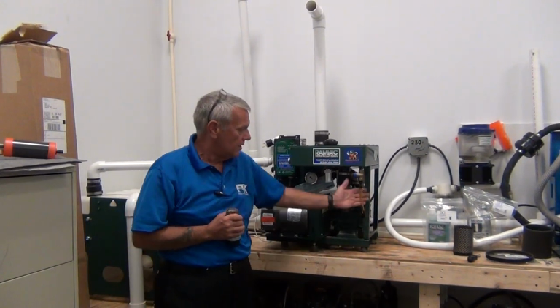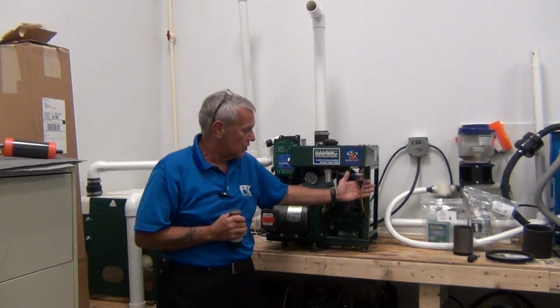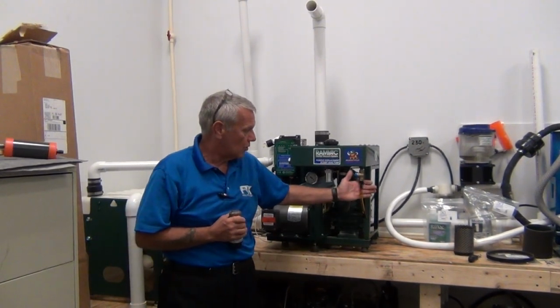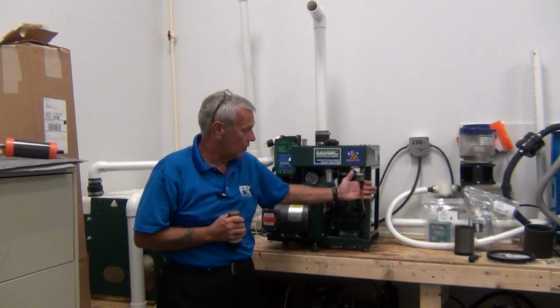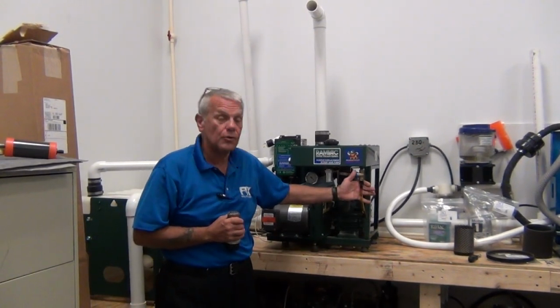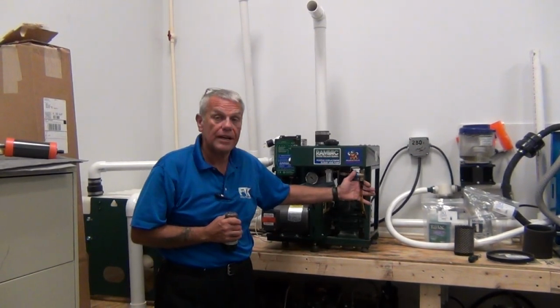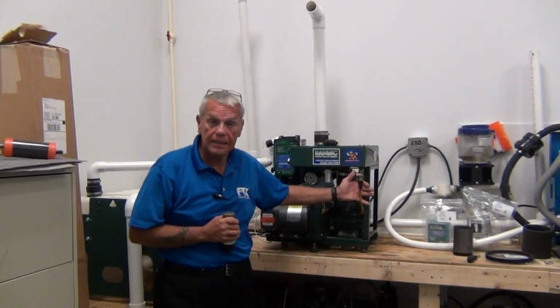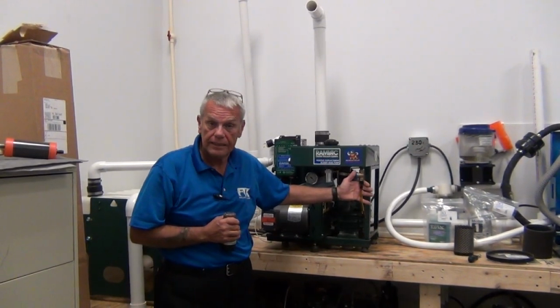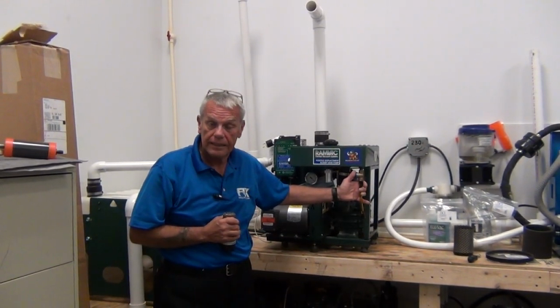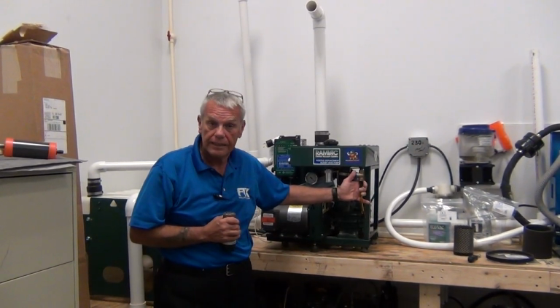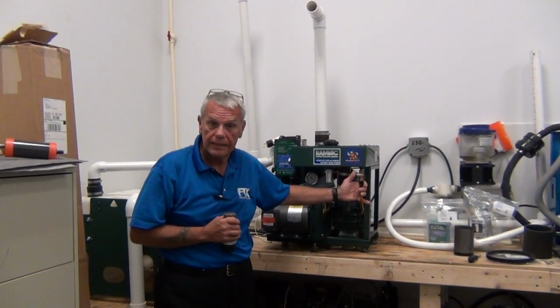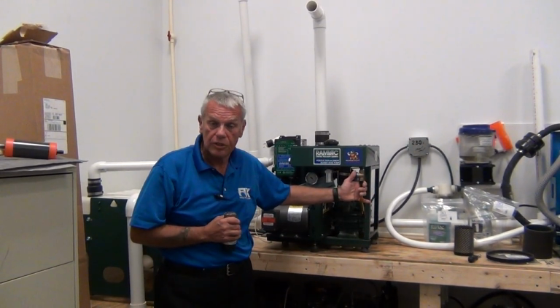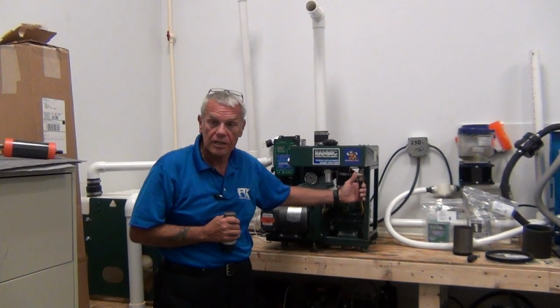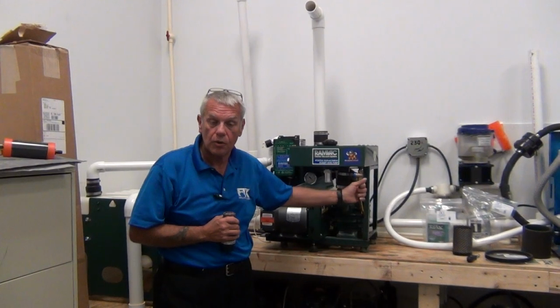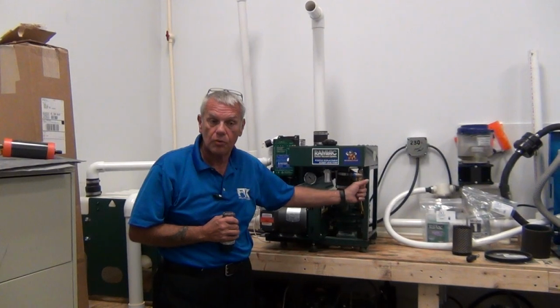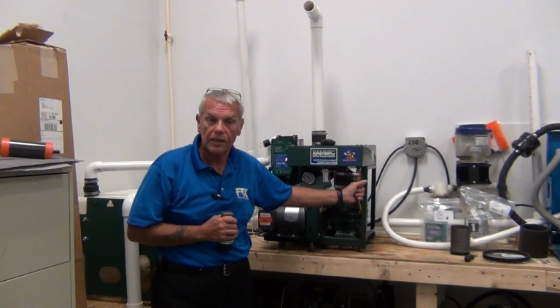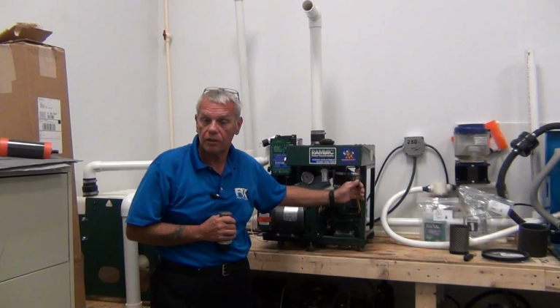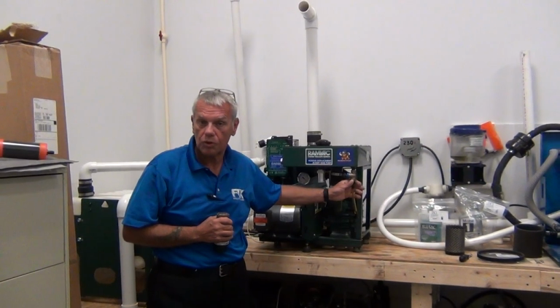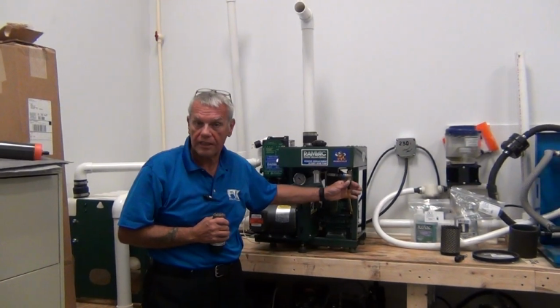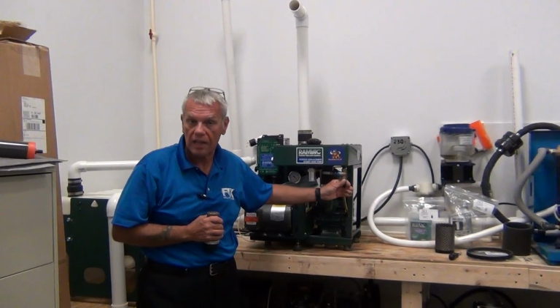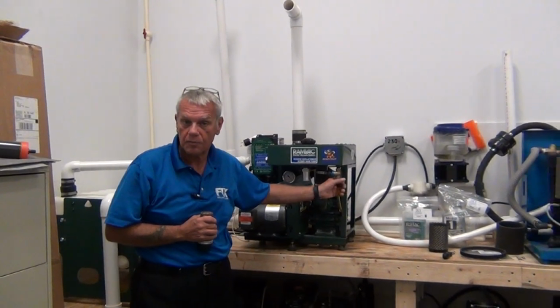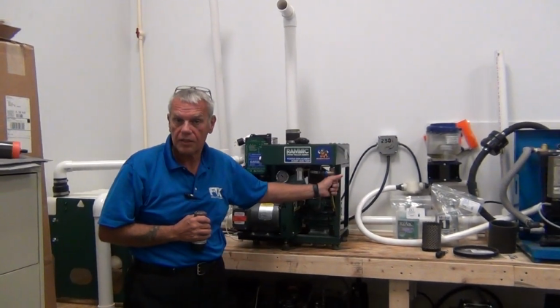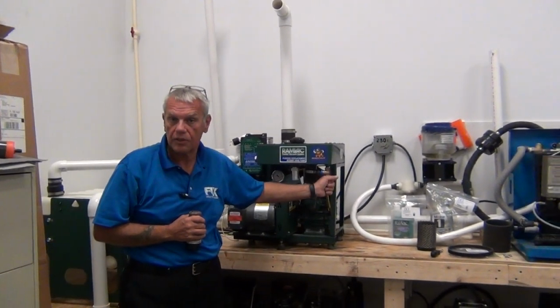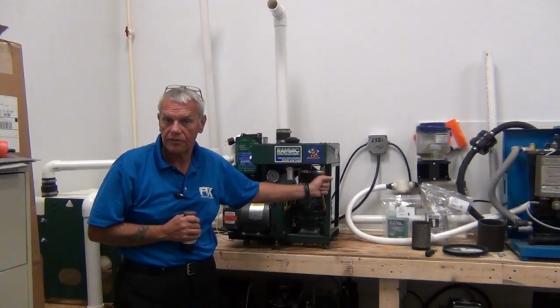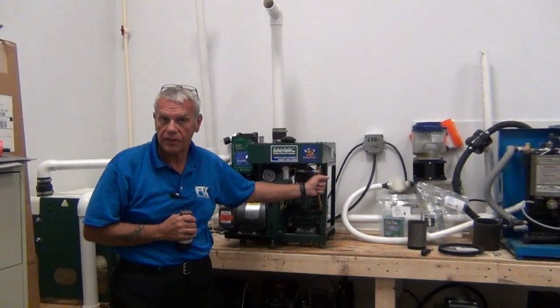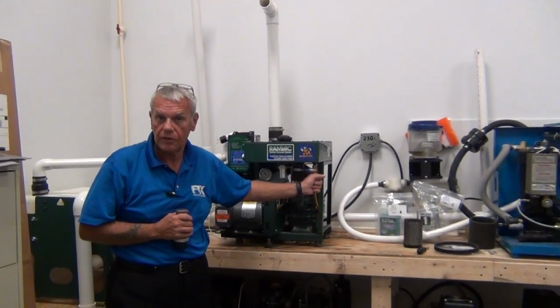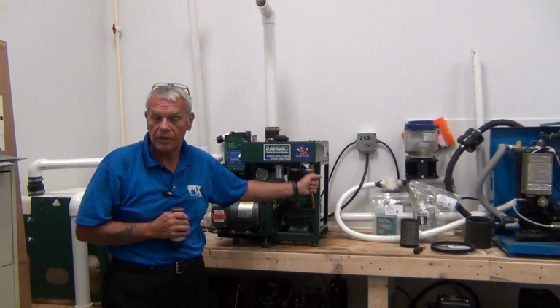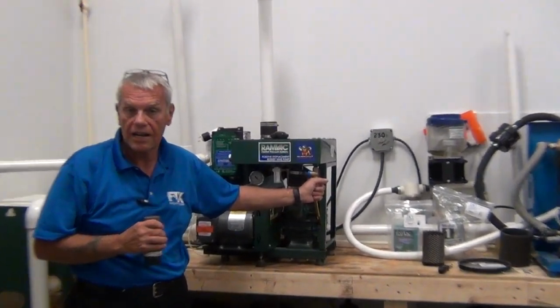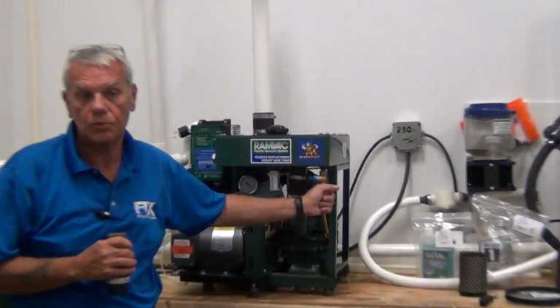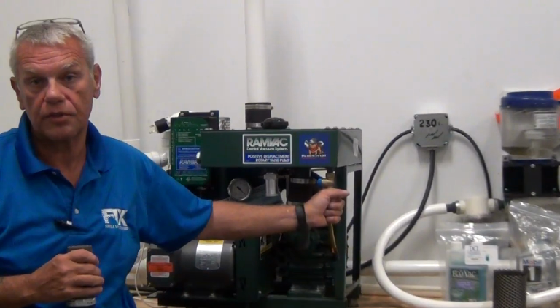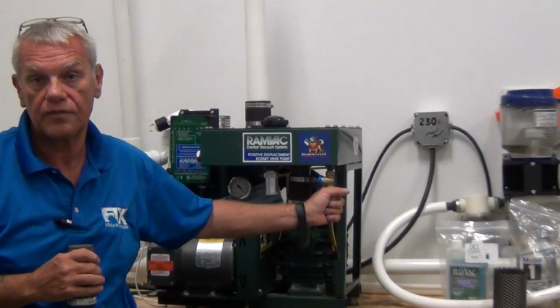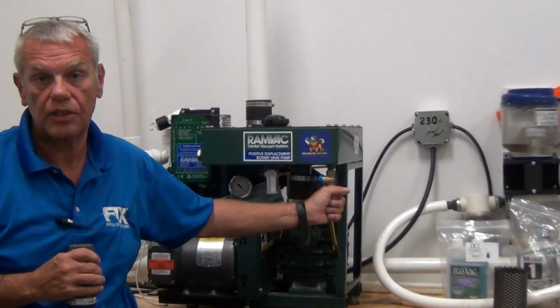This is your oil drain. When you change the oil, we're going to get into more technical aspects on another video — an actual service video.